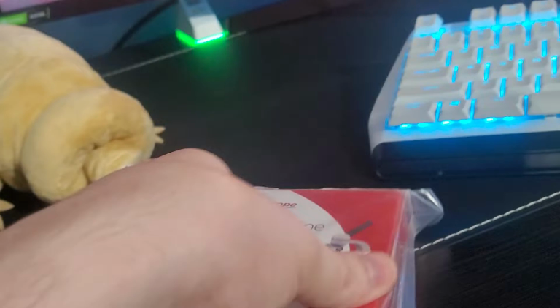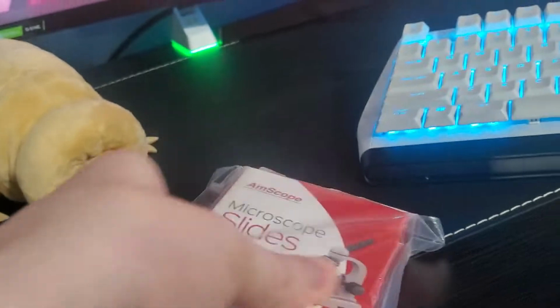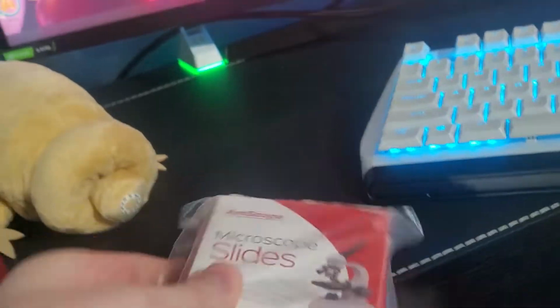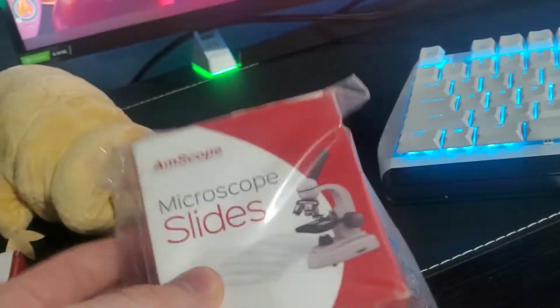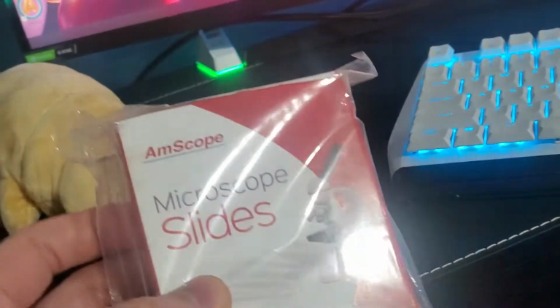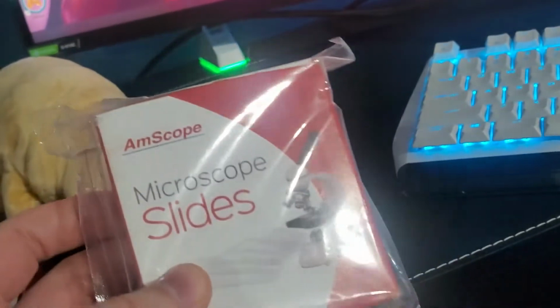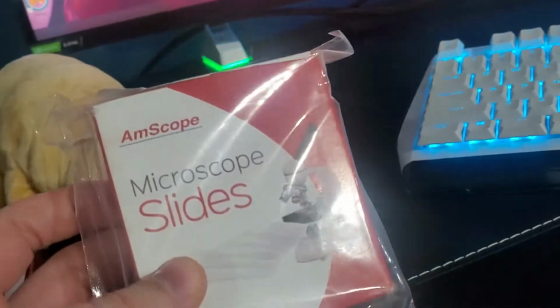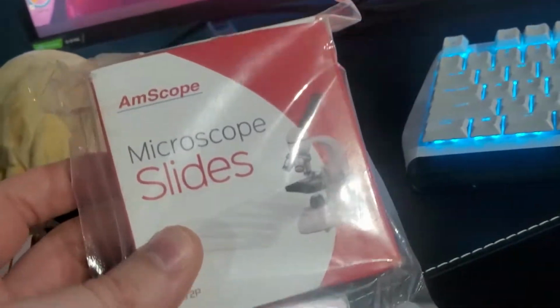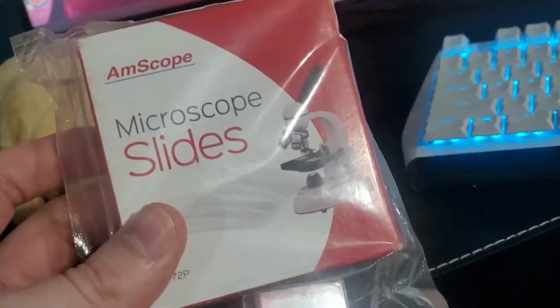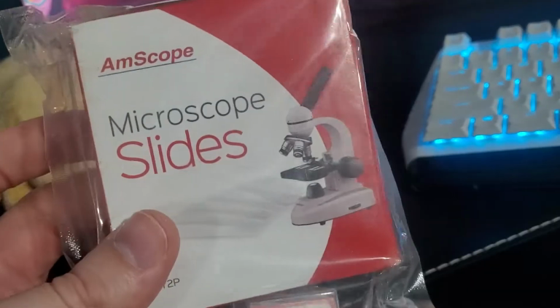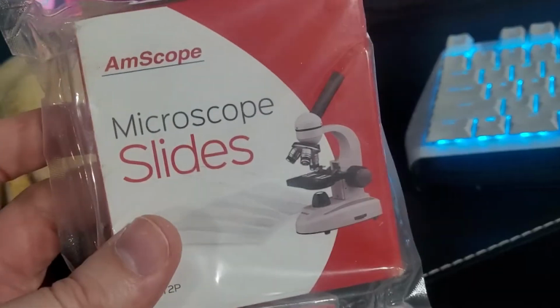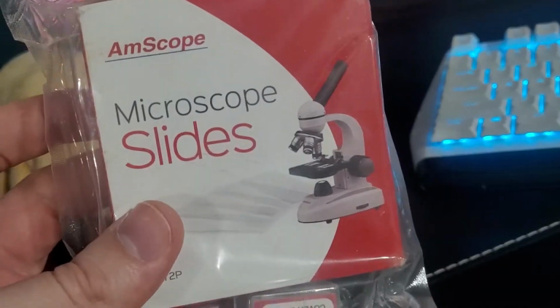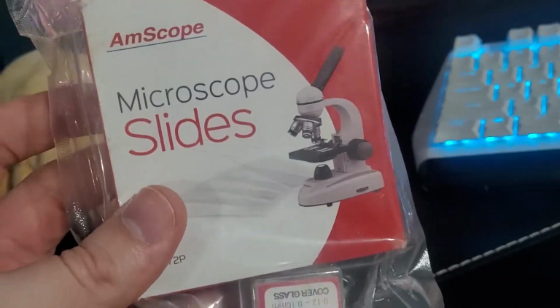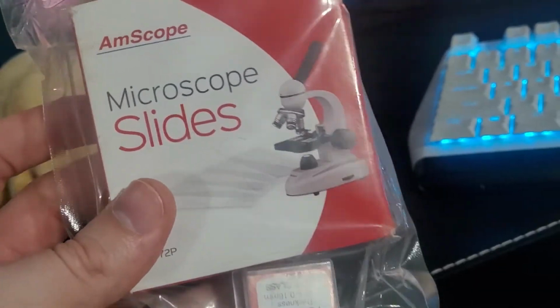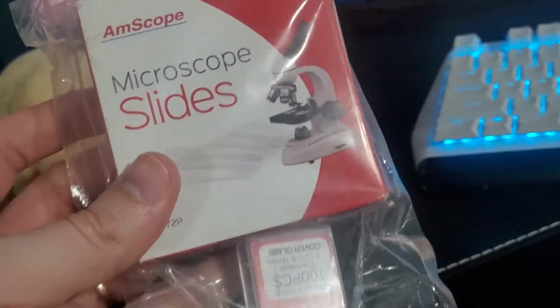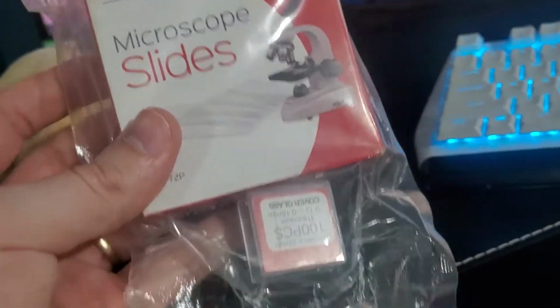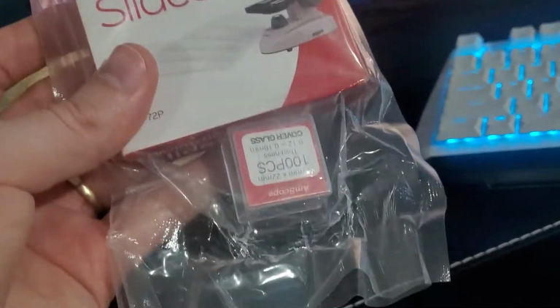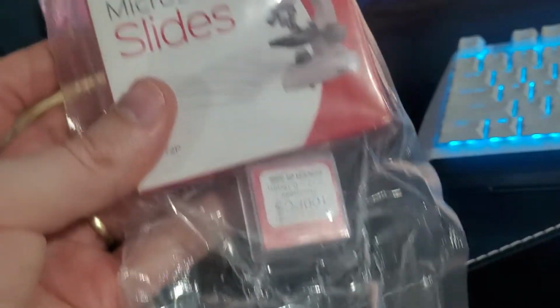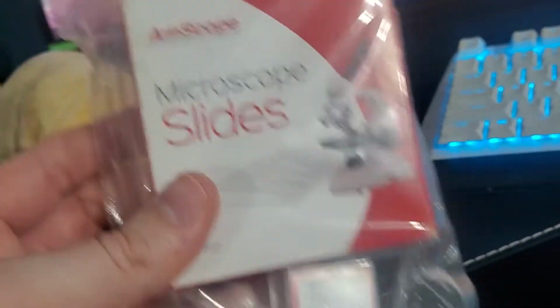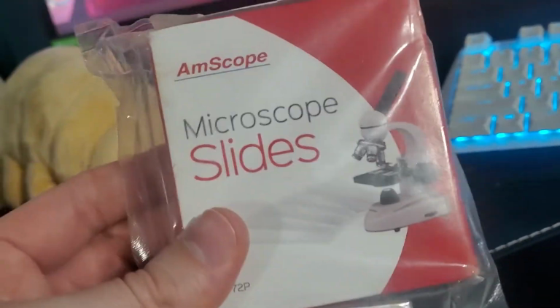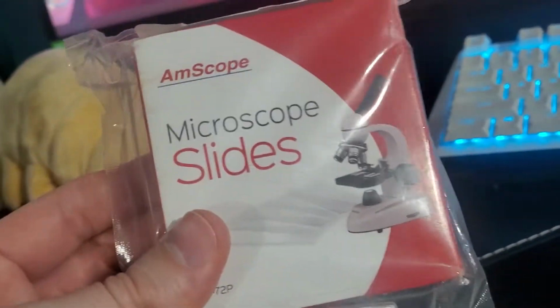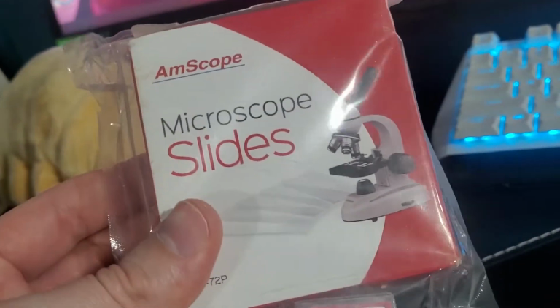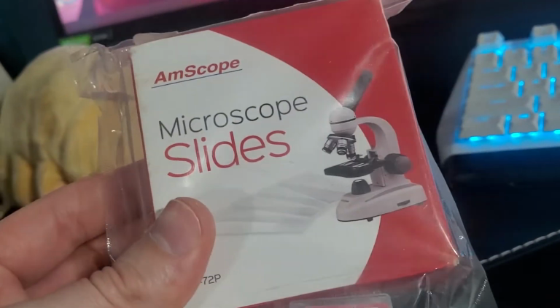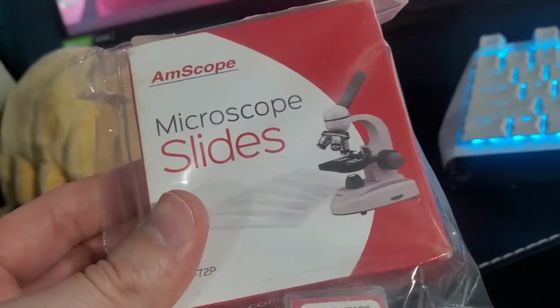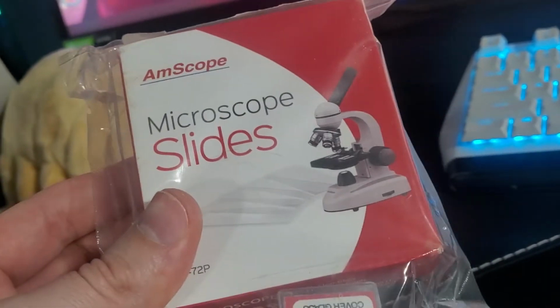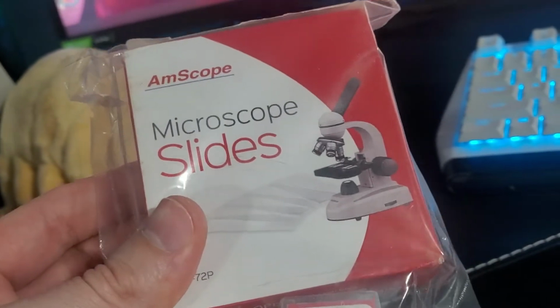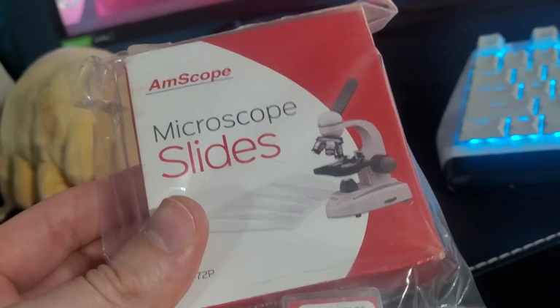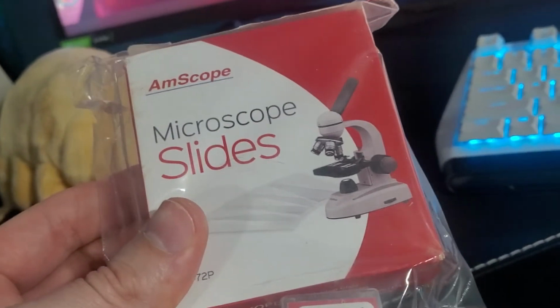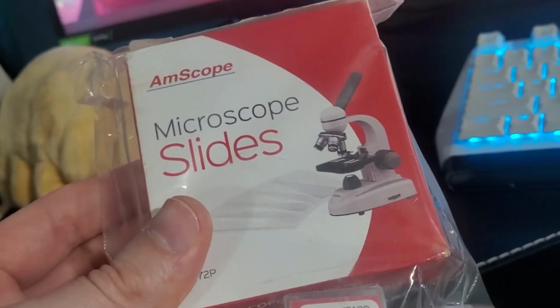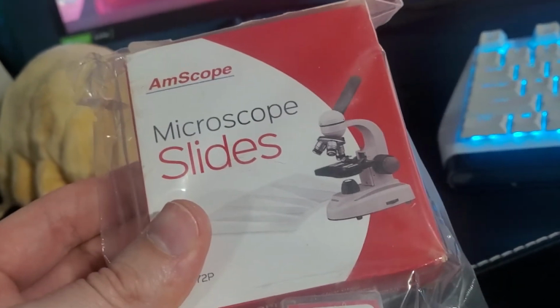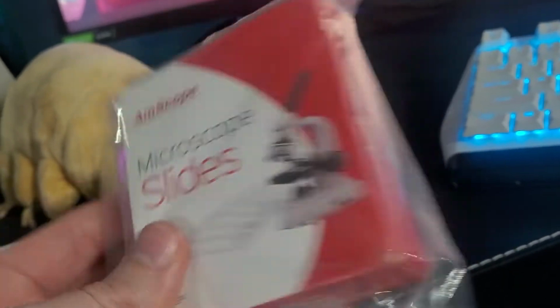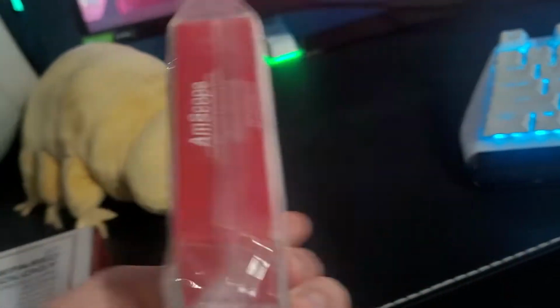I went ahead and got some AM Scope microscope slides as well. This is for if I want to put the tardigrade on there and look at it.